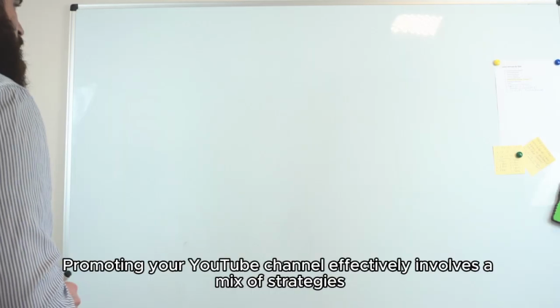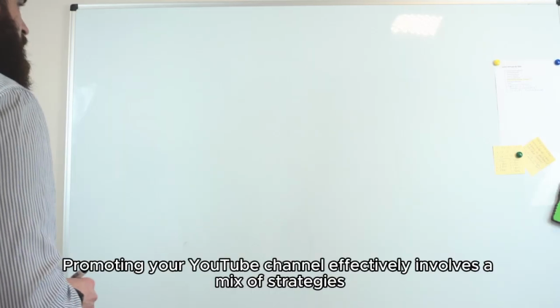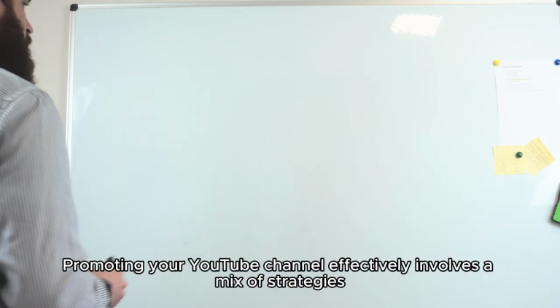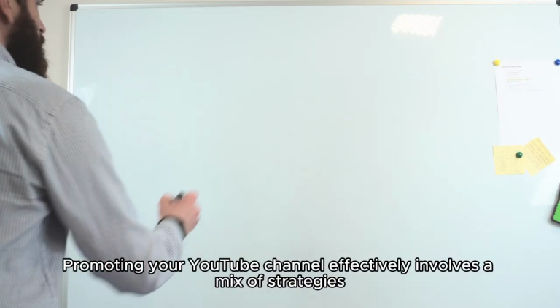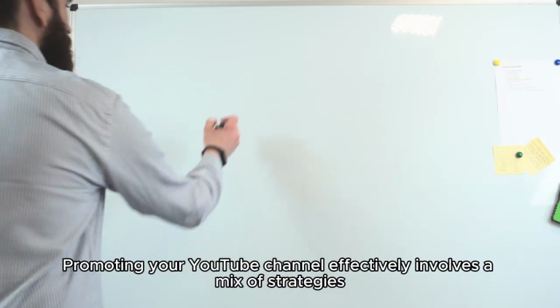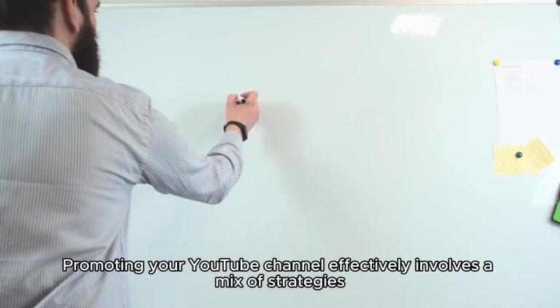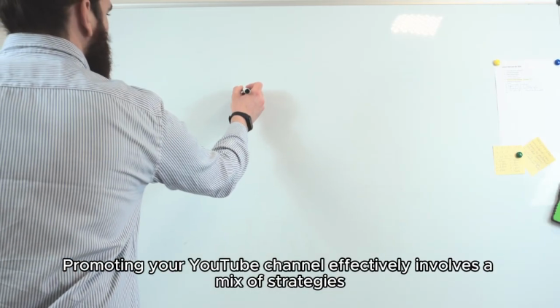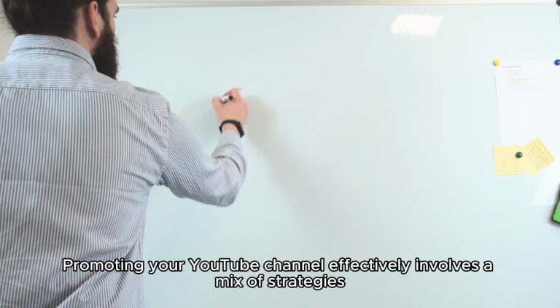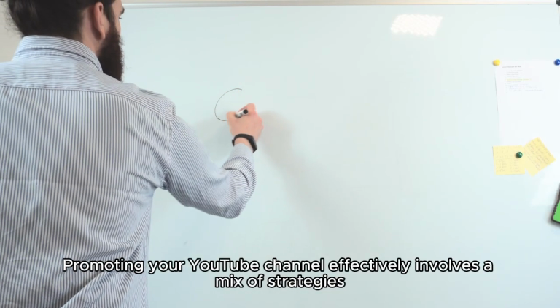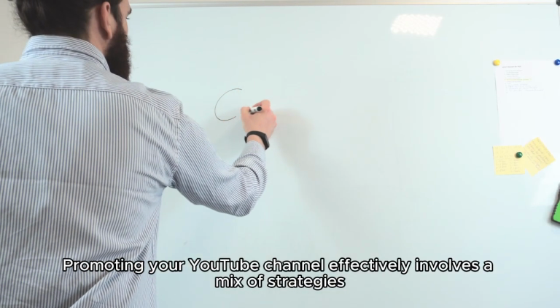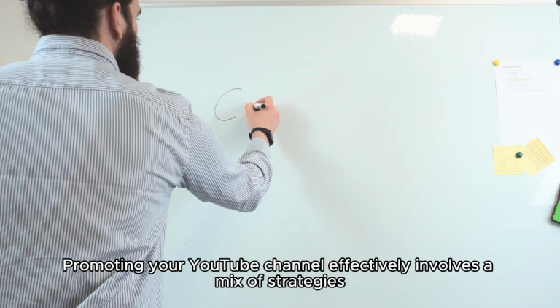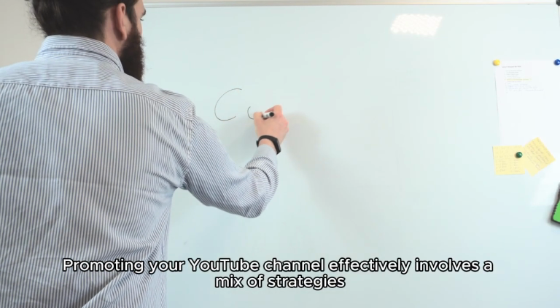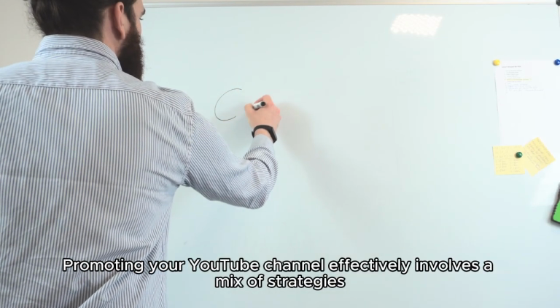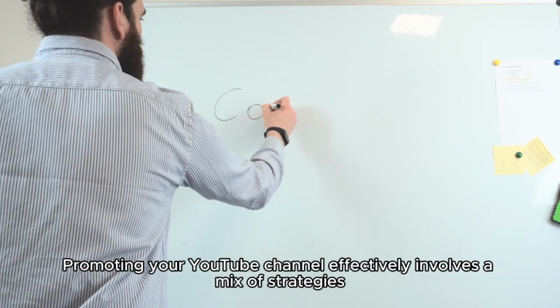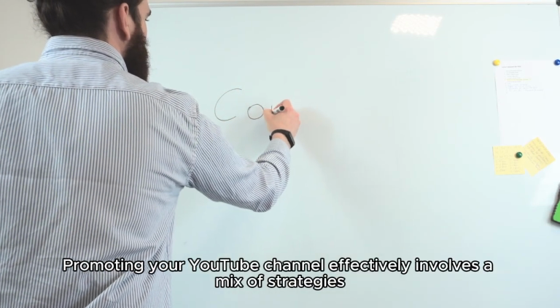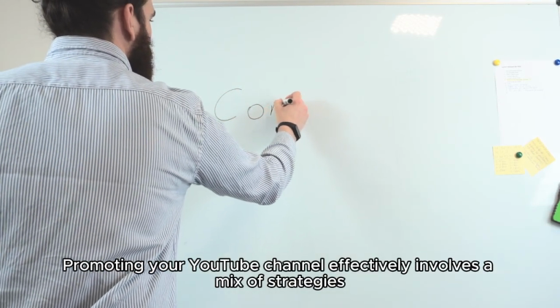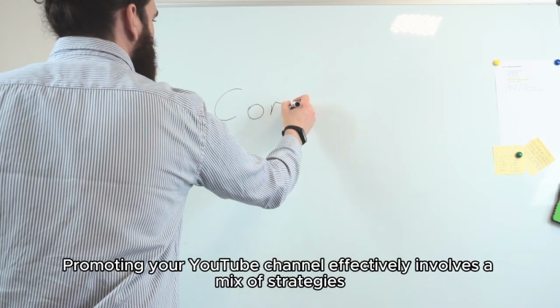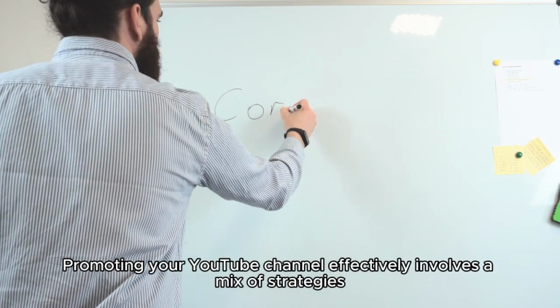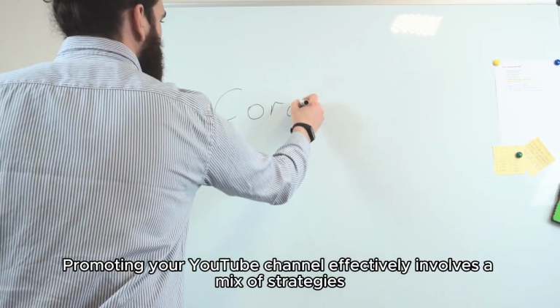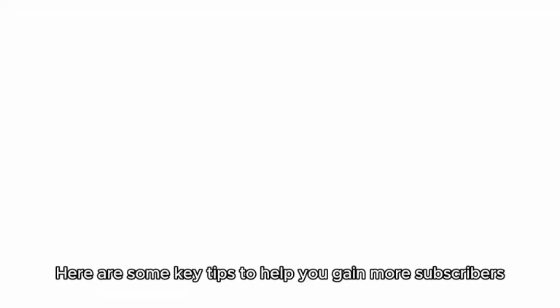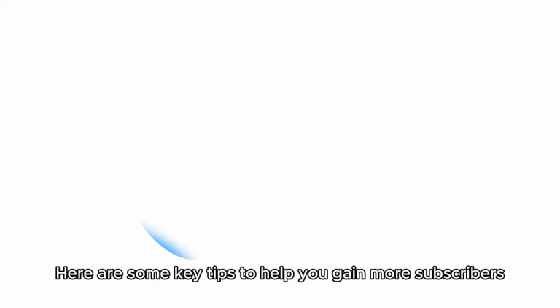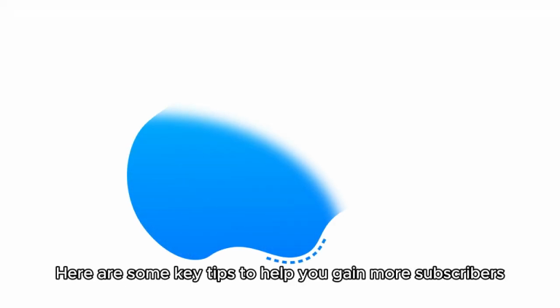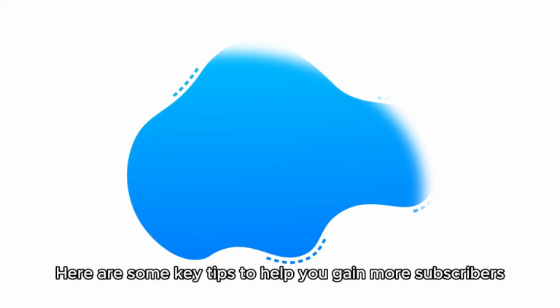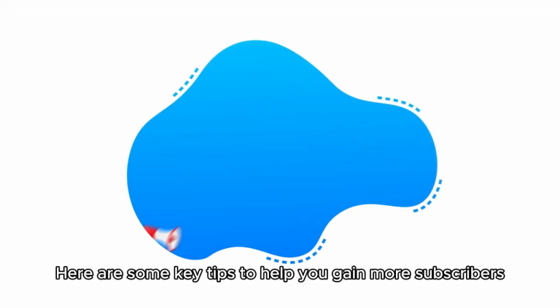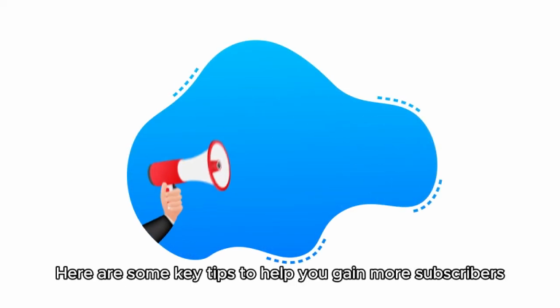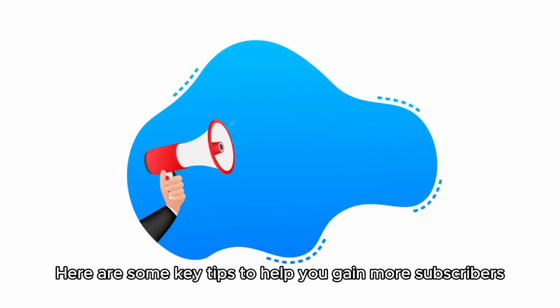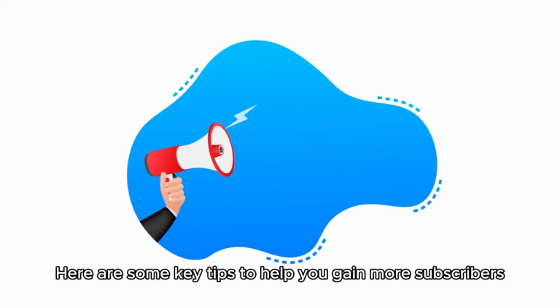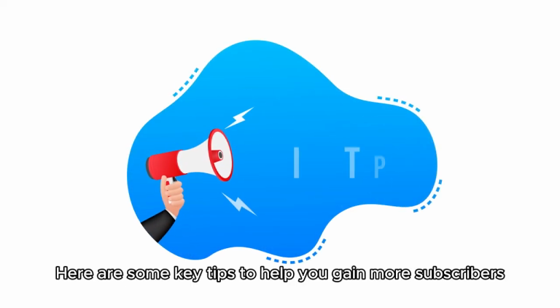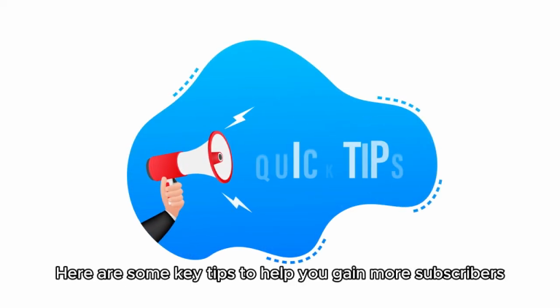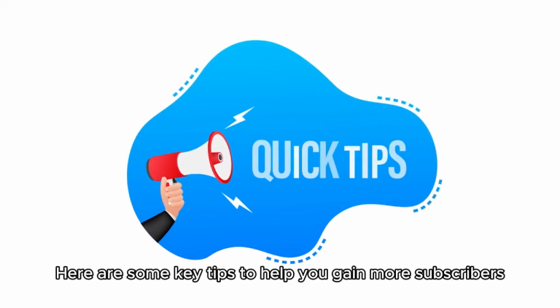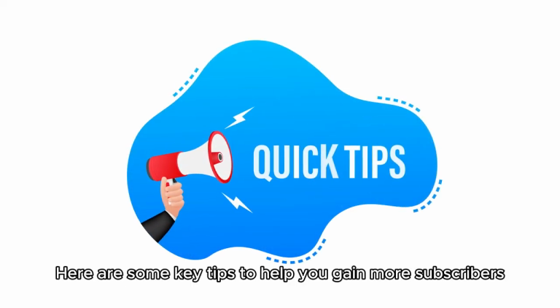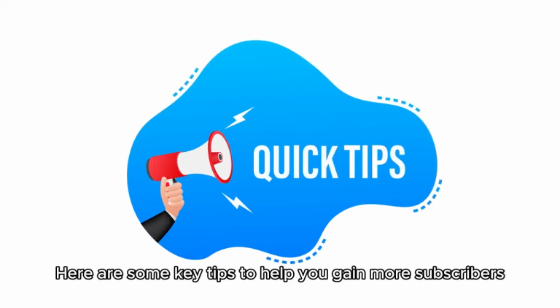Promoting your YouTube channel effectively involves a mix of strategies. Here are some key tips to help you gain more subscribers.